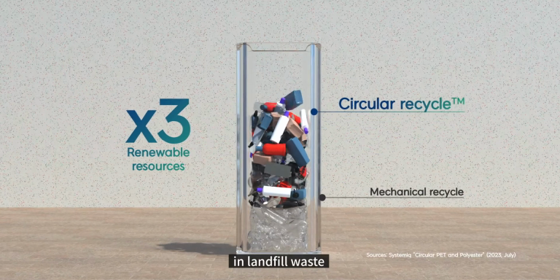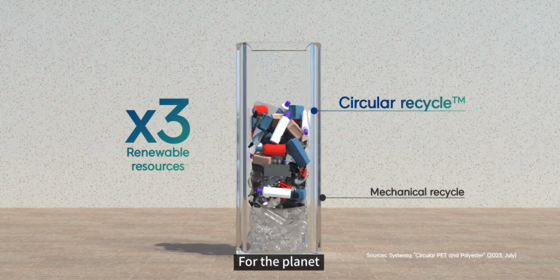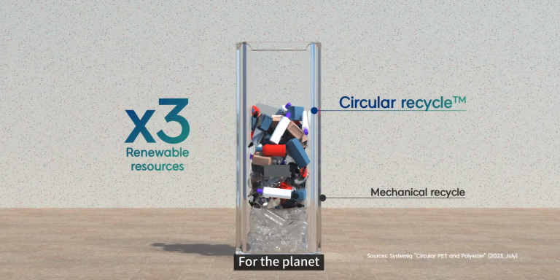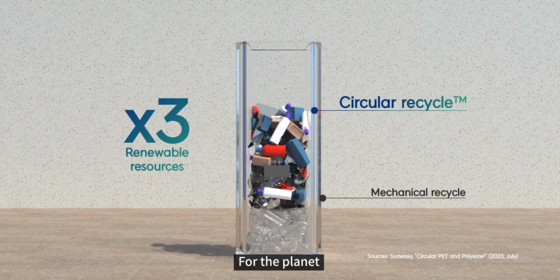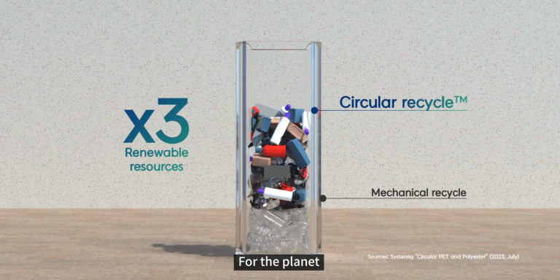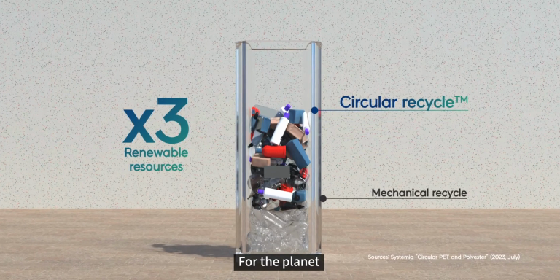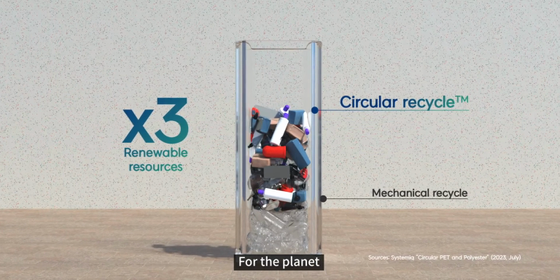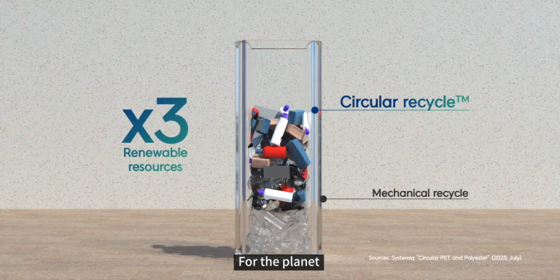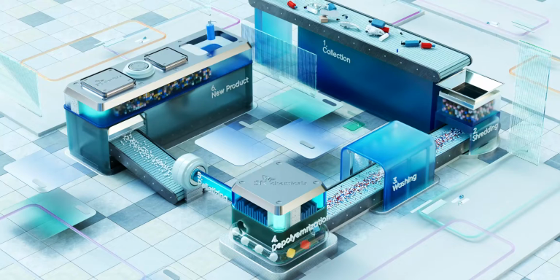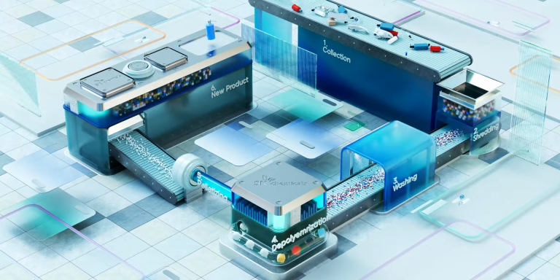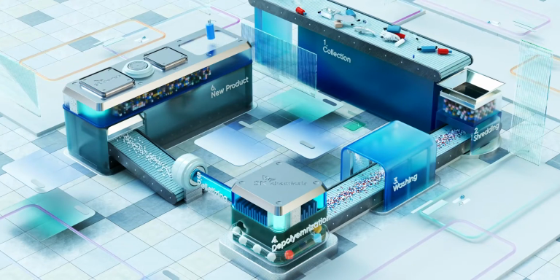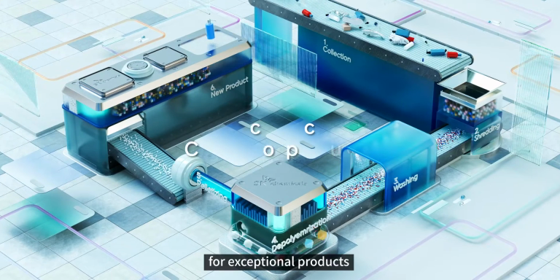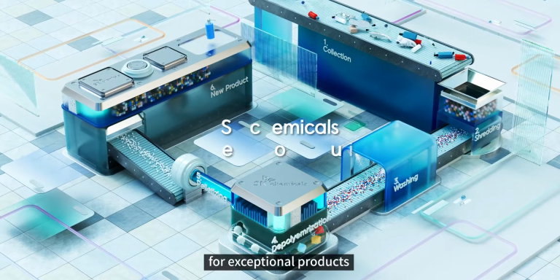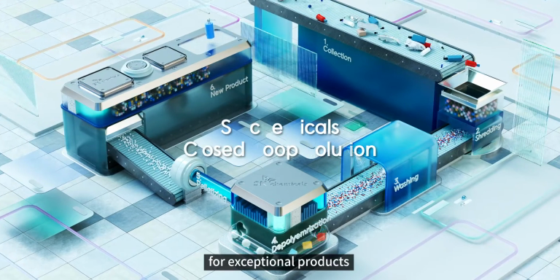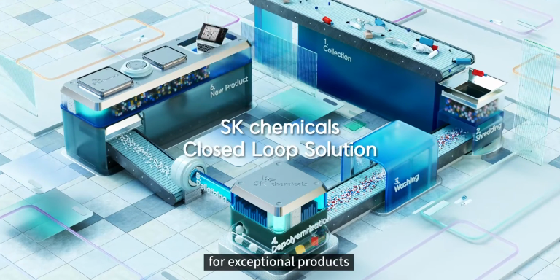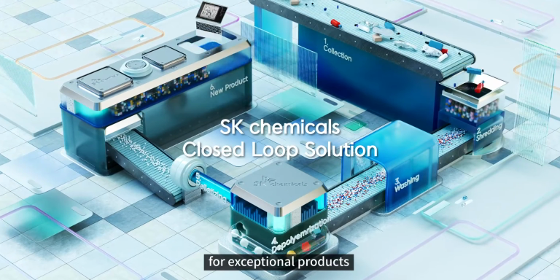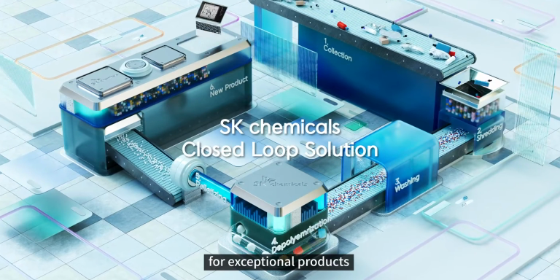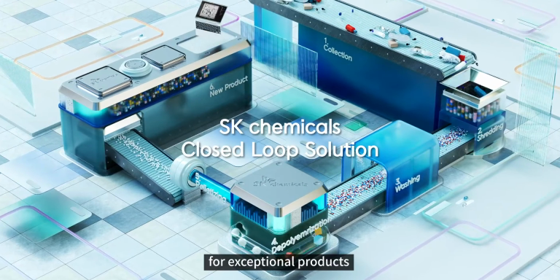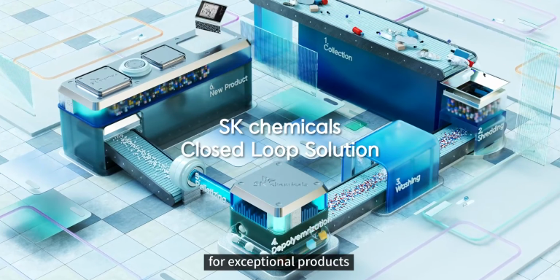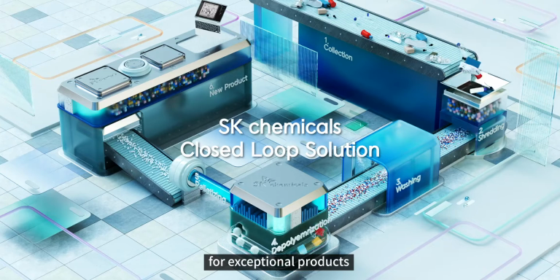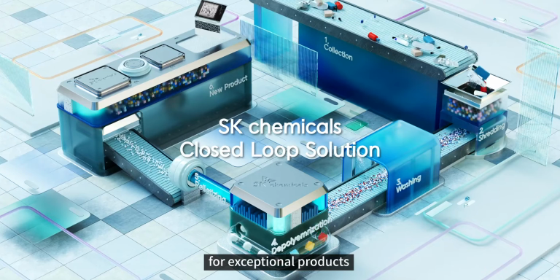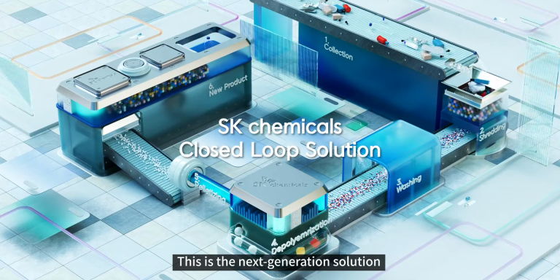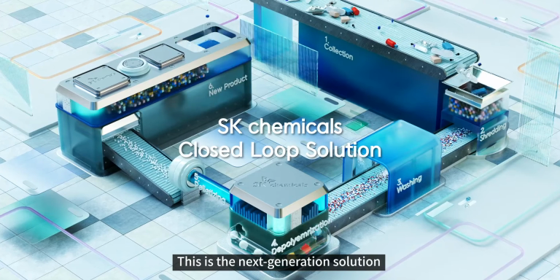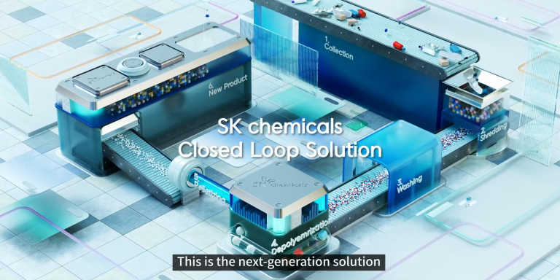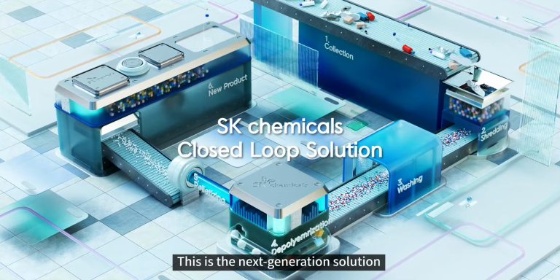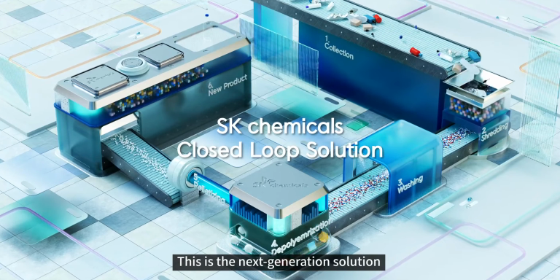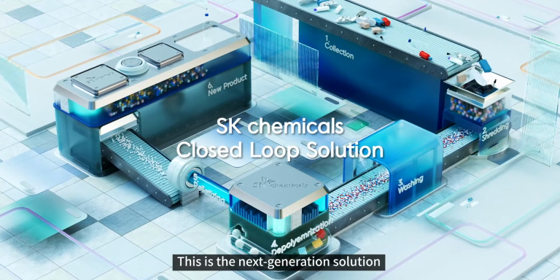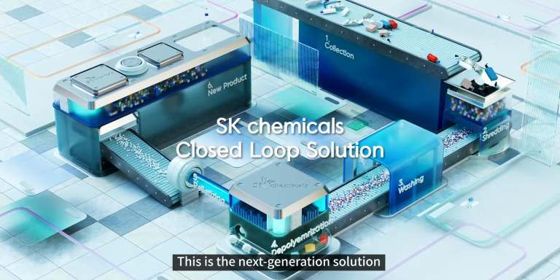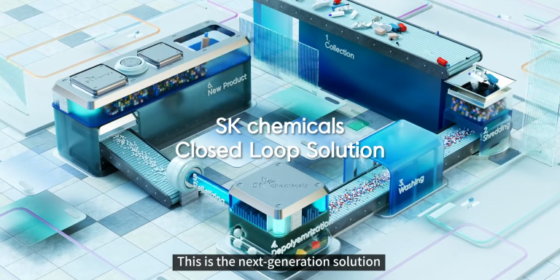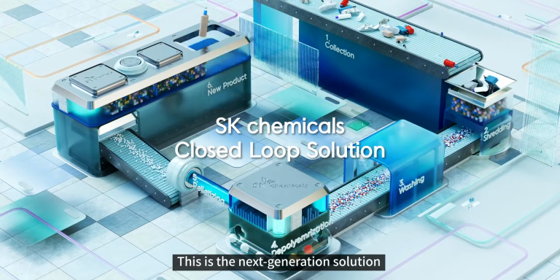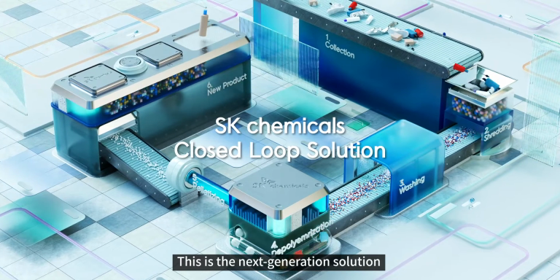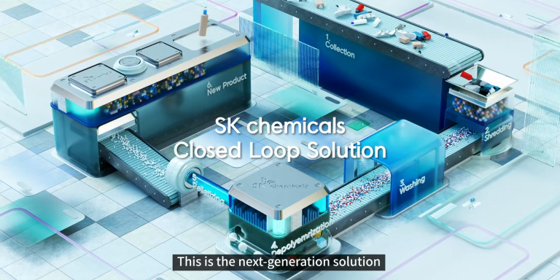For the planet. For exceptional products, this is the next generation solution.